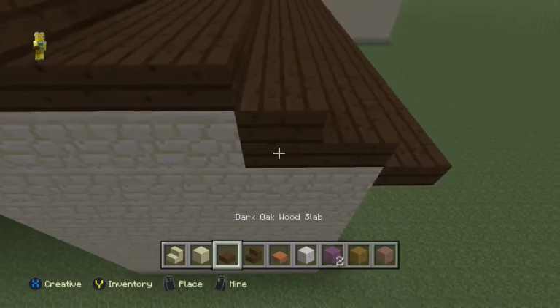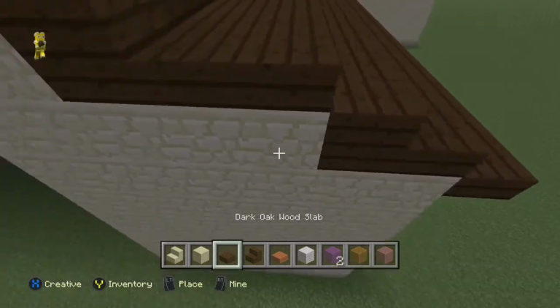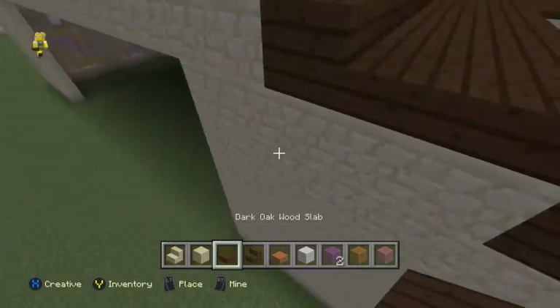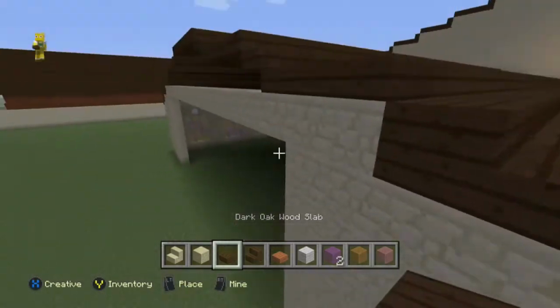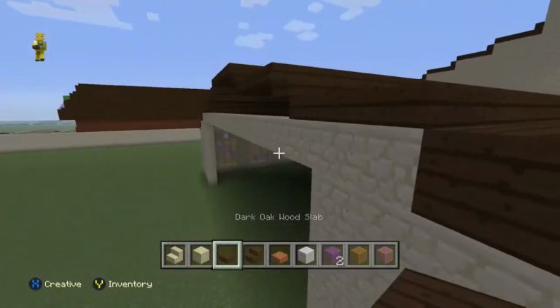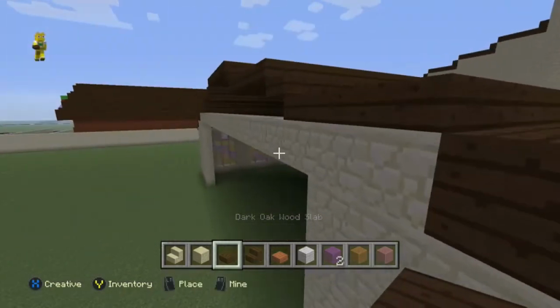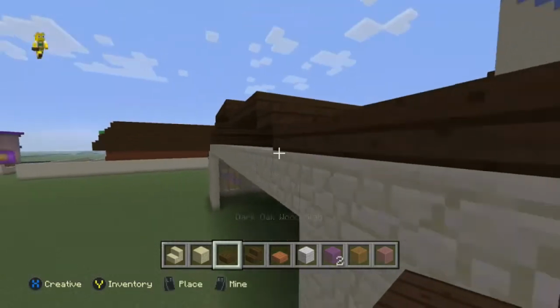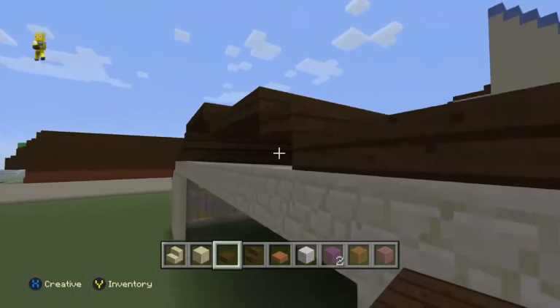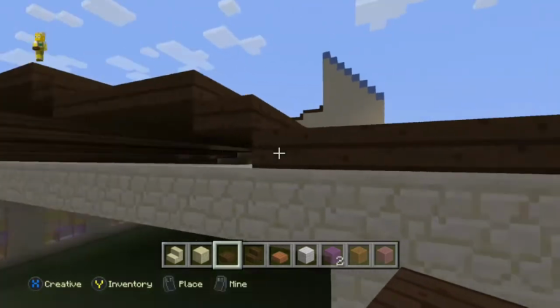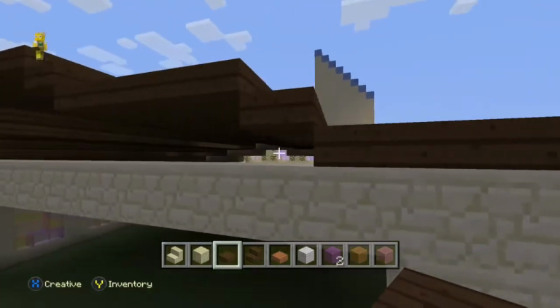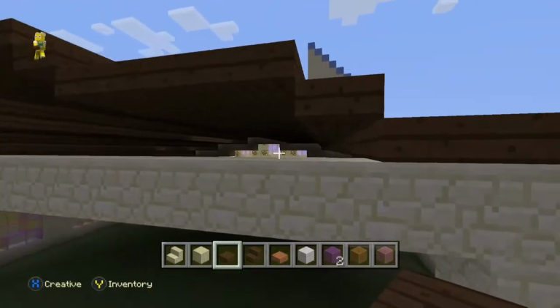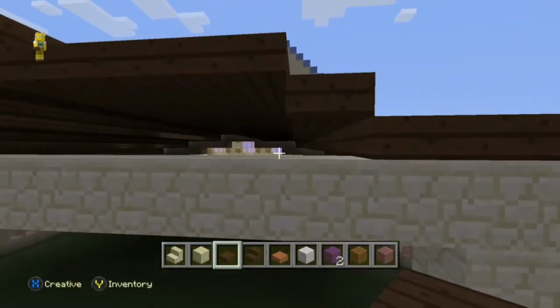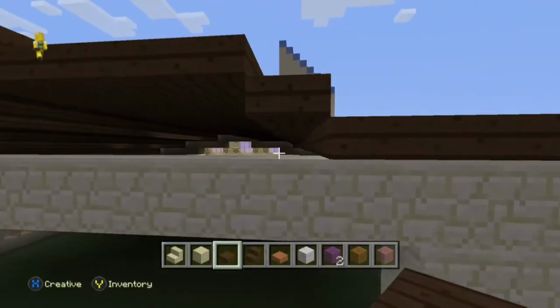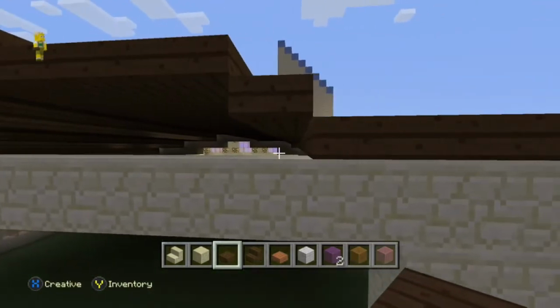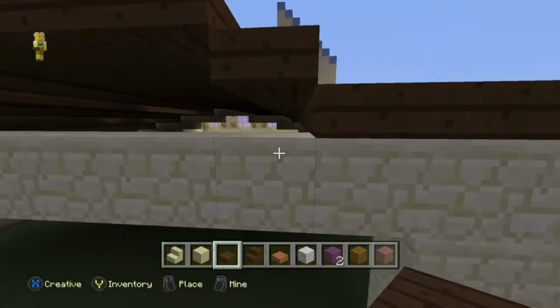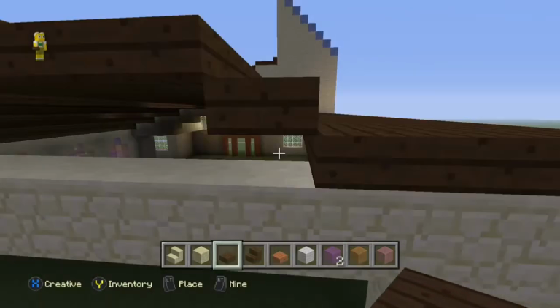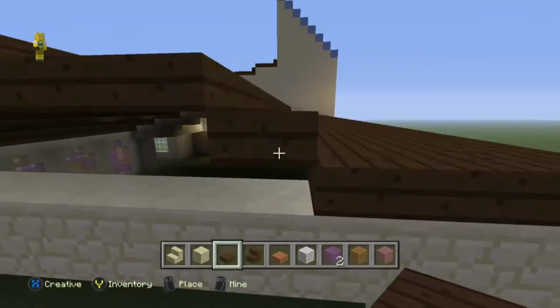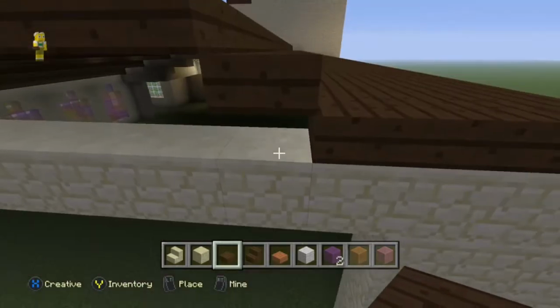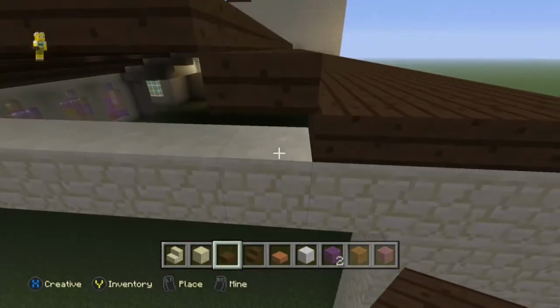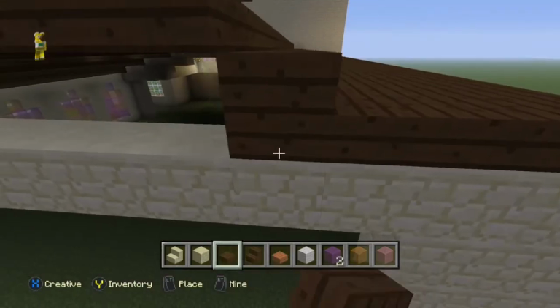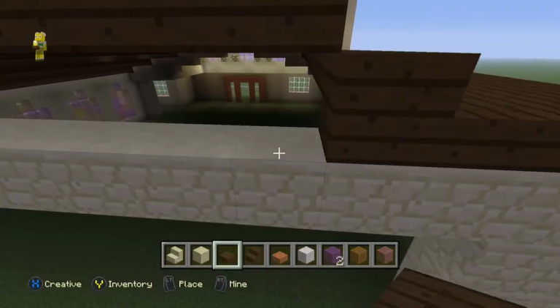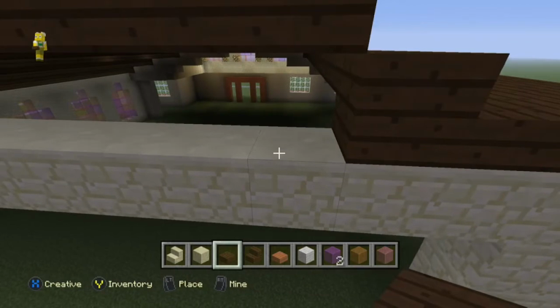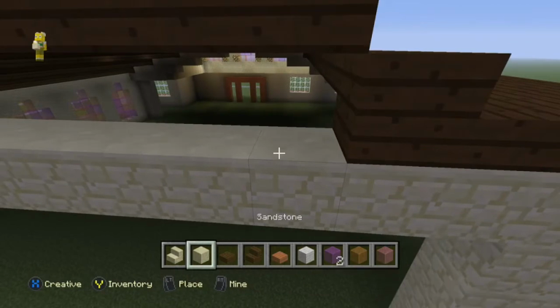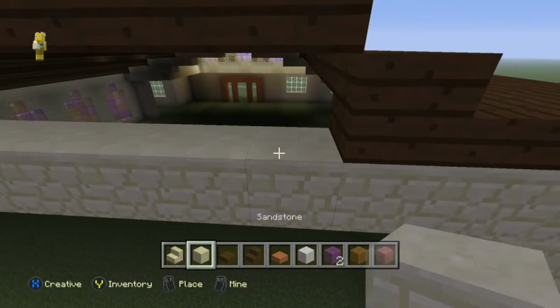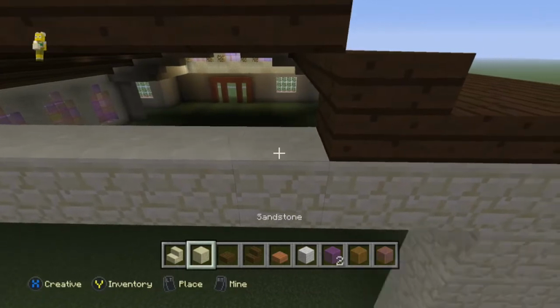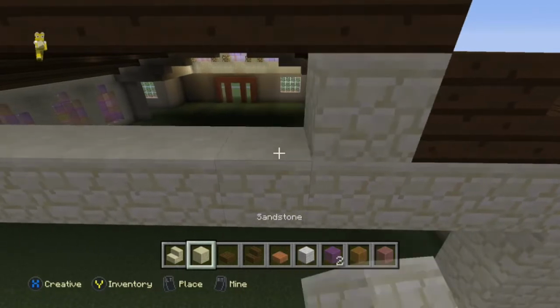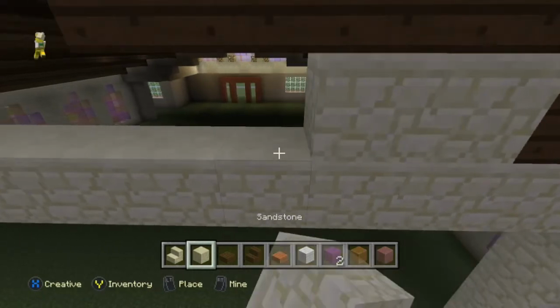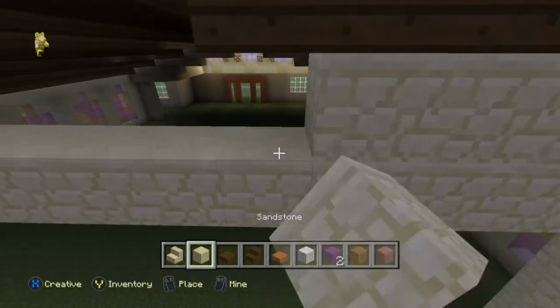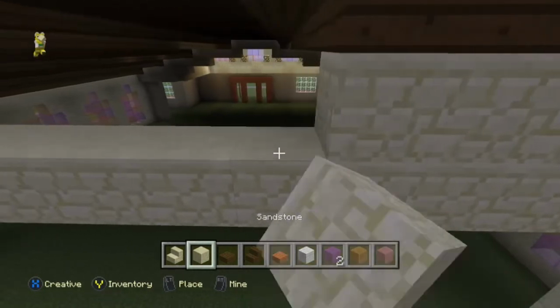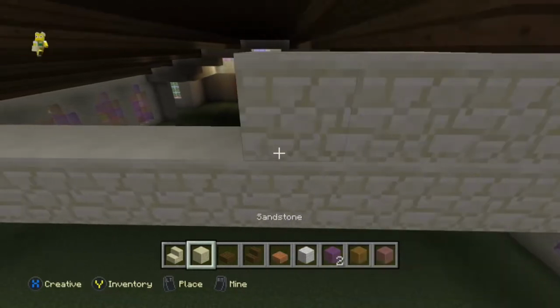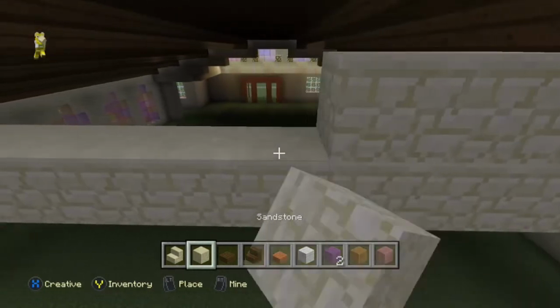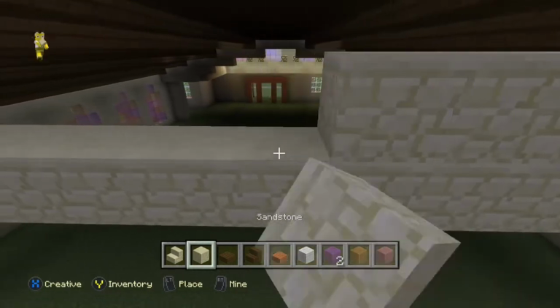And we're just going to fill in the little gaps in the roof, not so much here. We'll go back to our block and start filling in again.